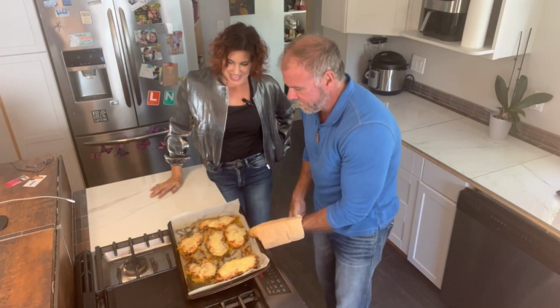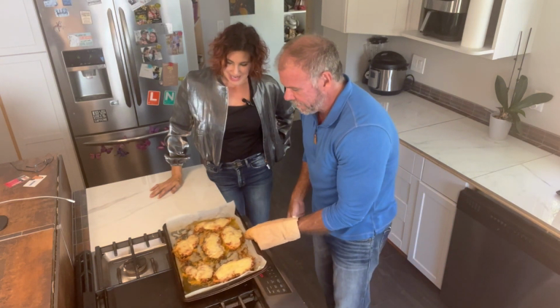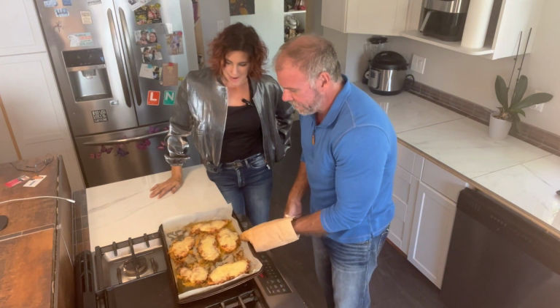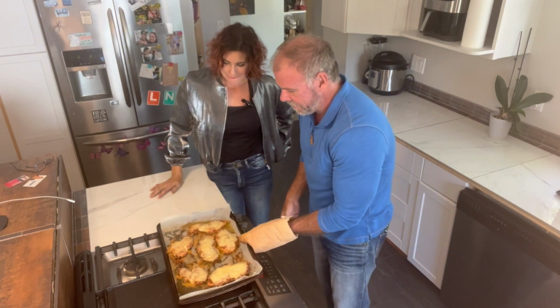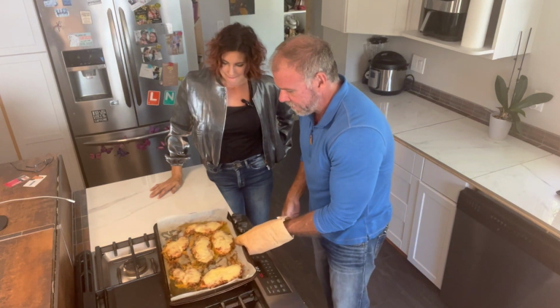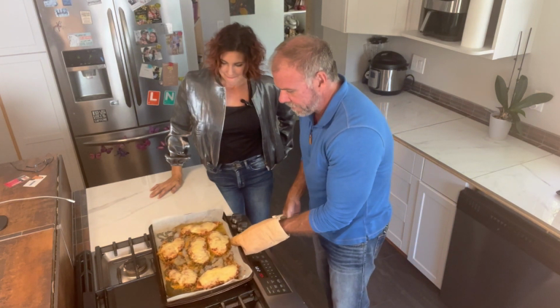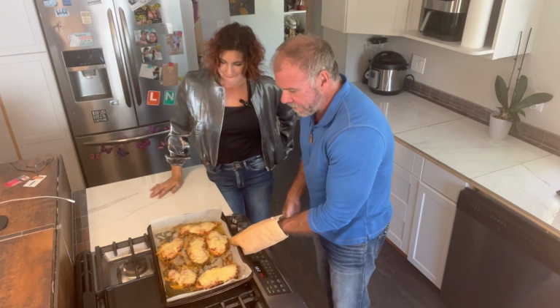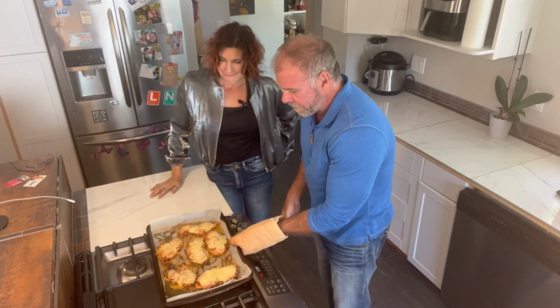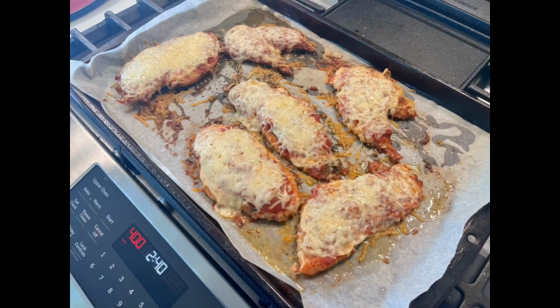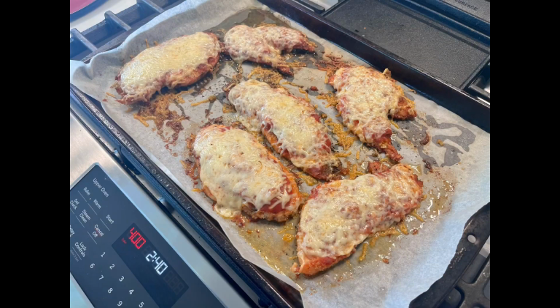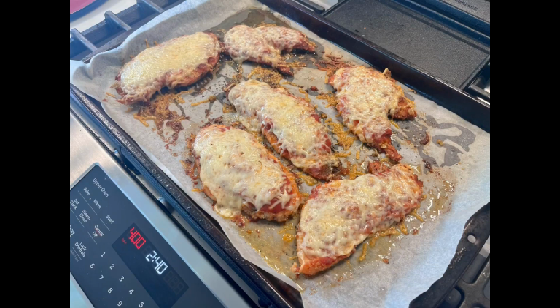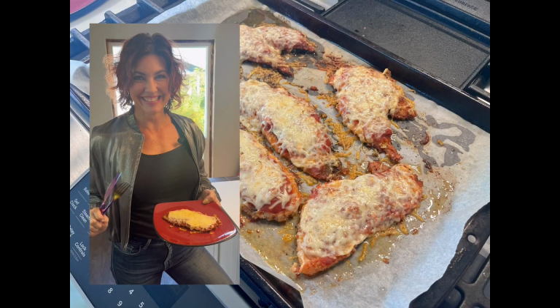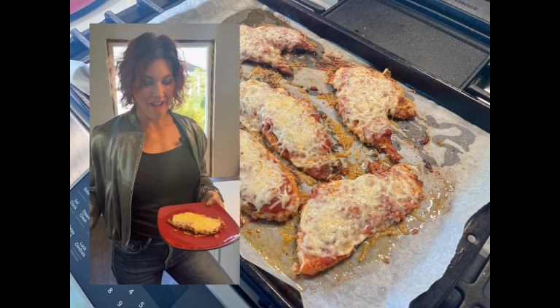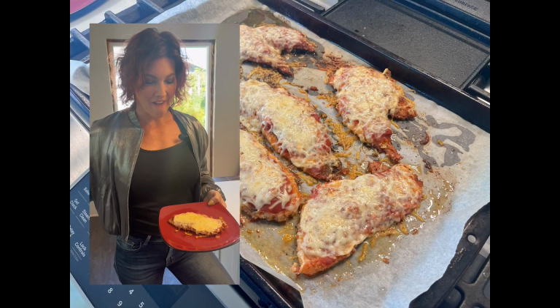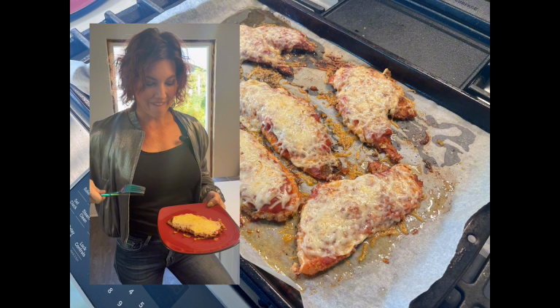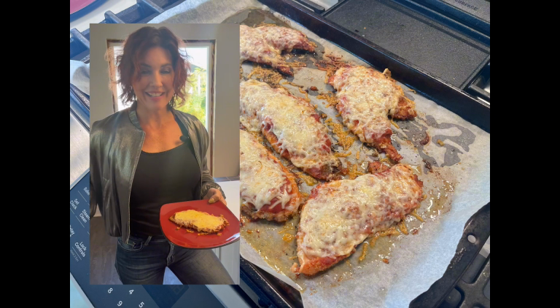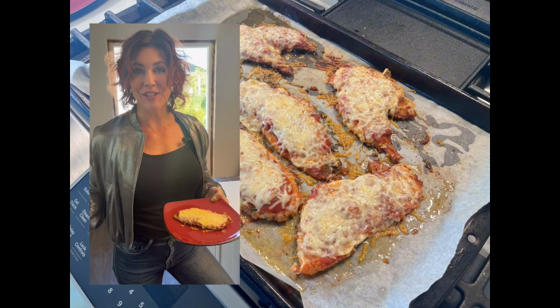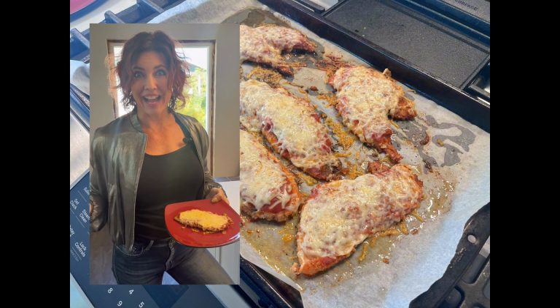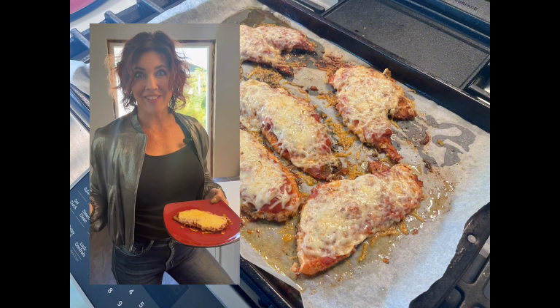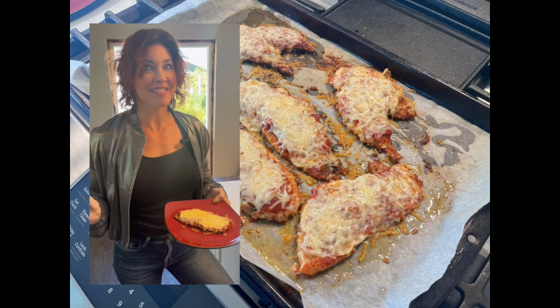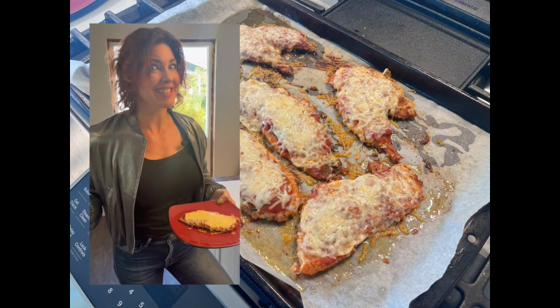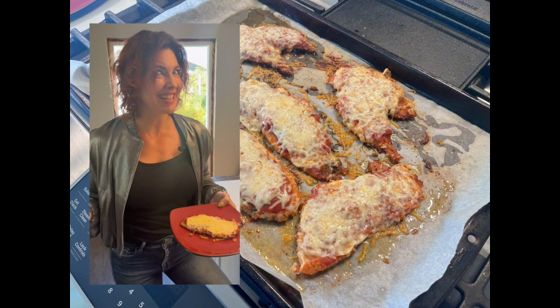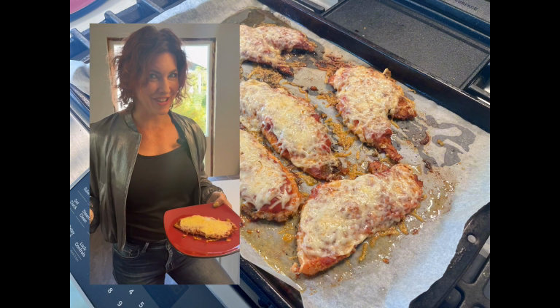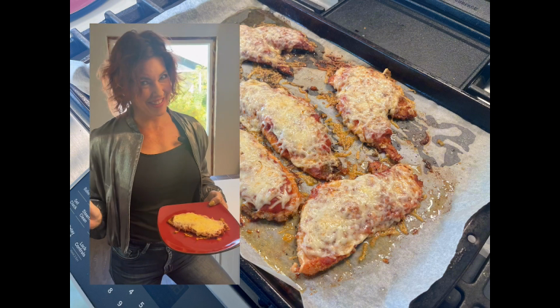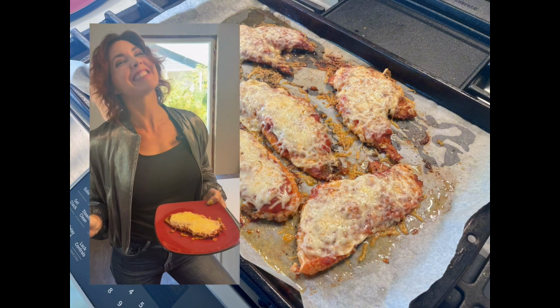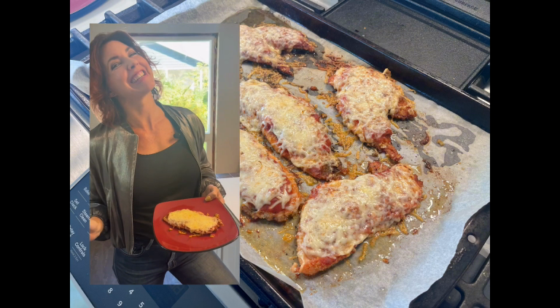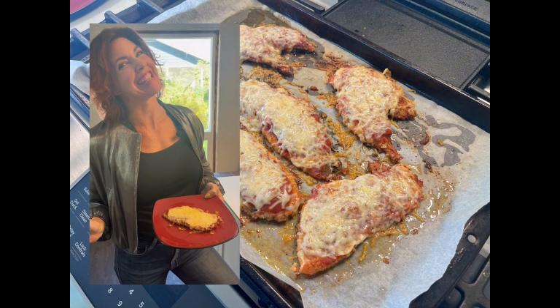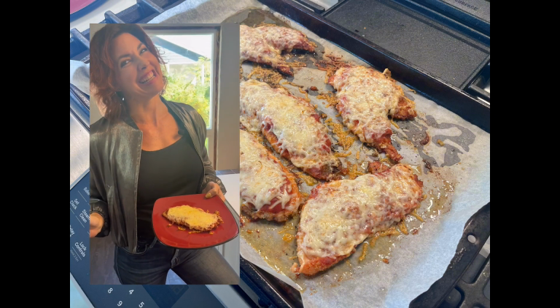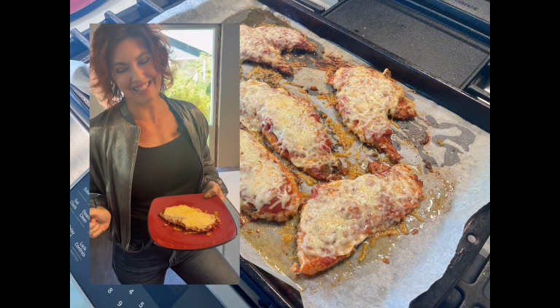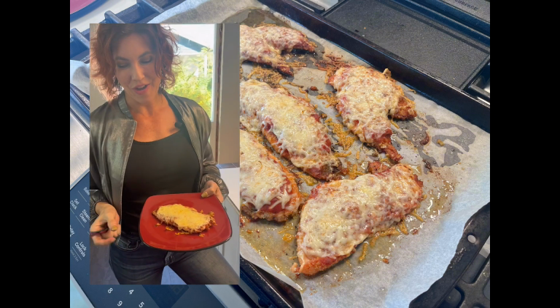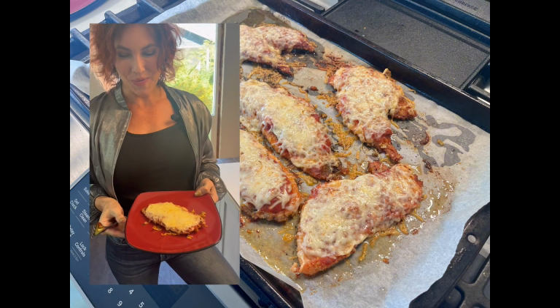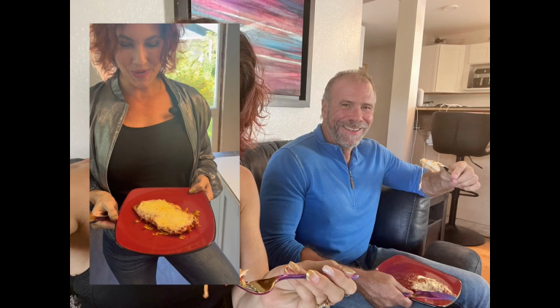Alright, here we have it. Let's see how good this thing tastes. Whoo!